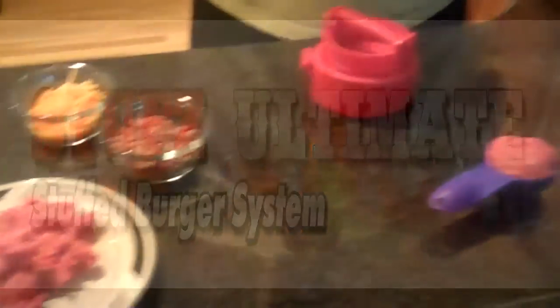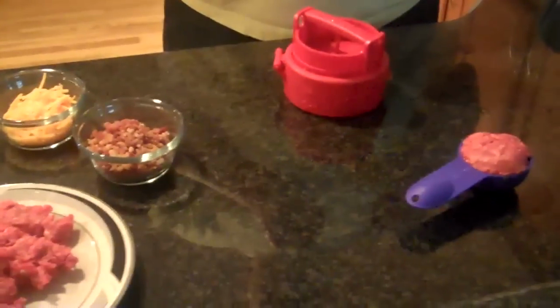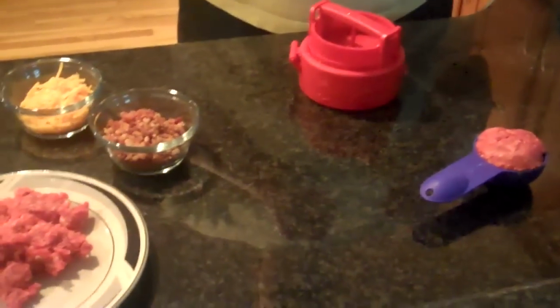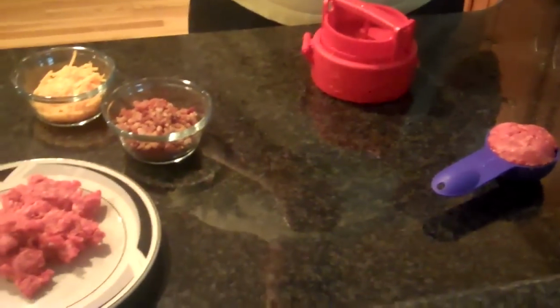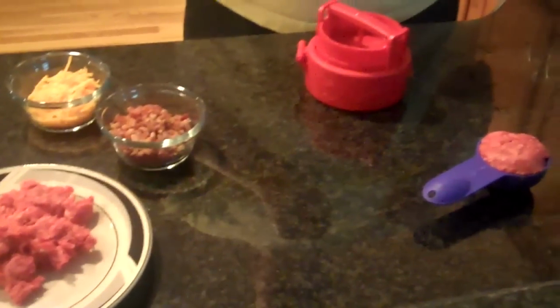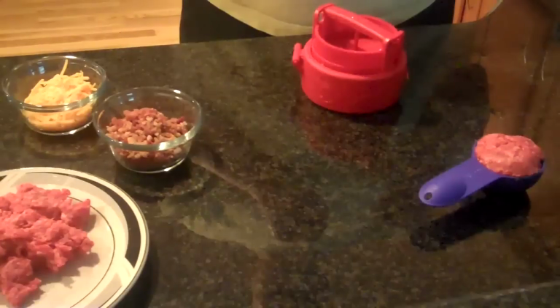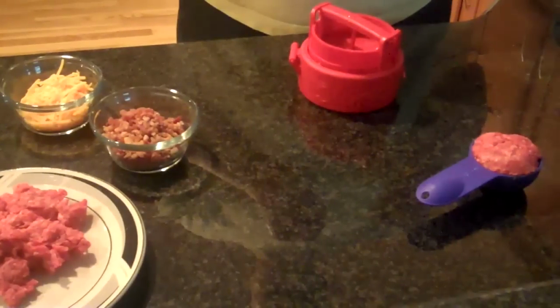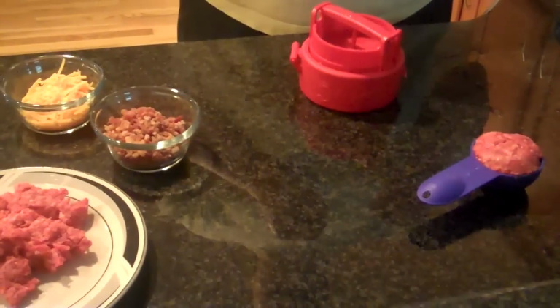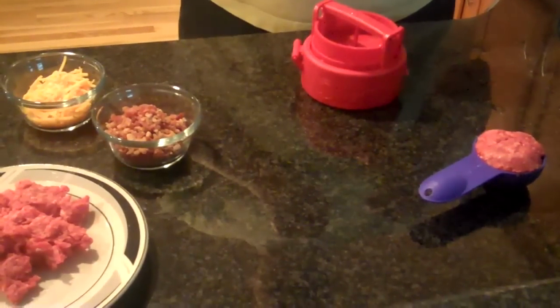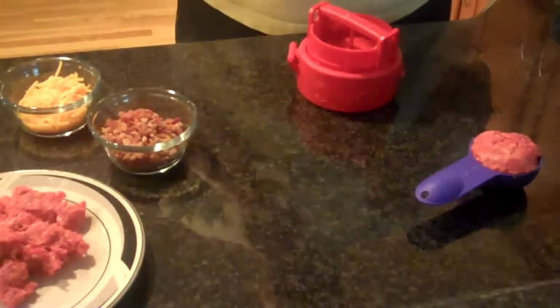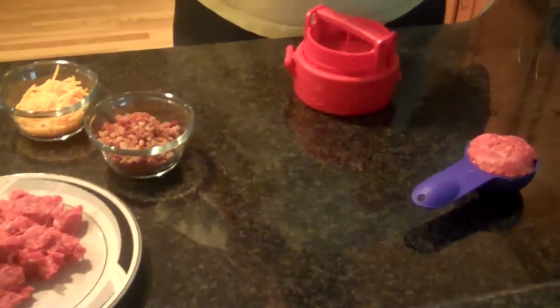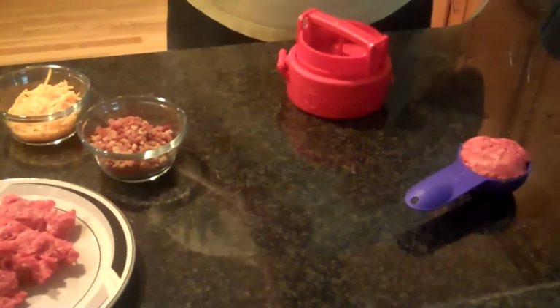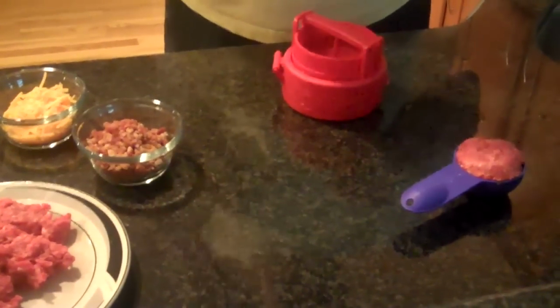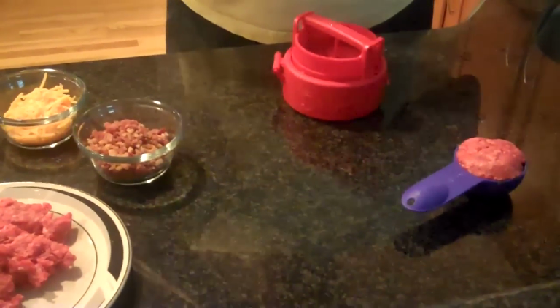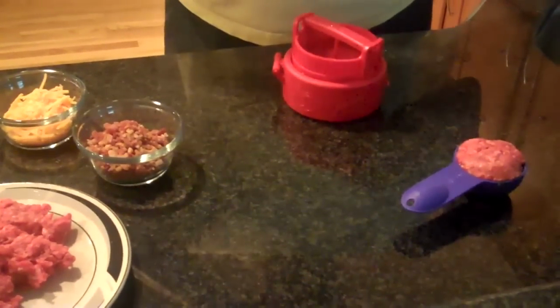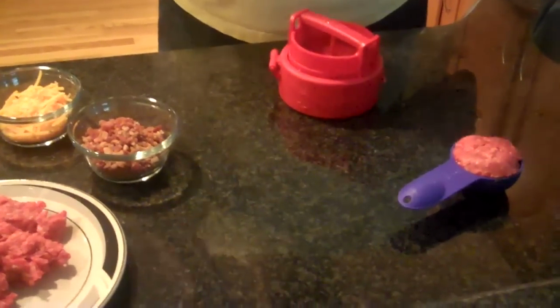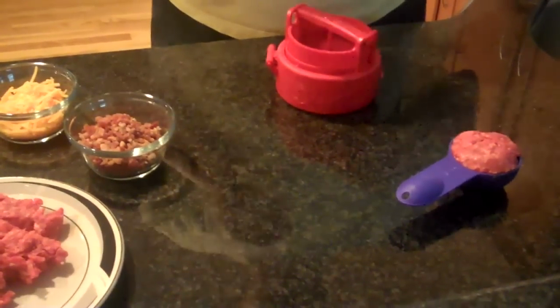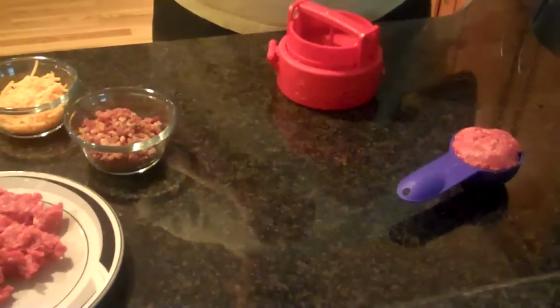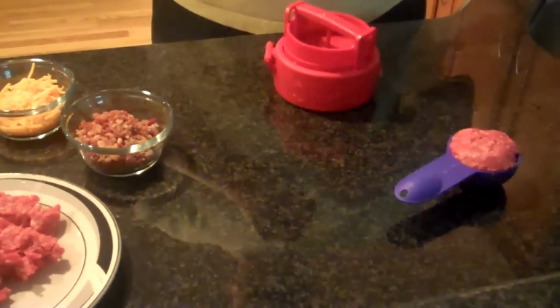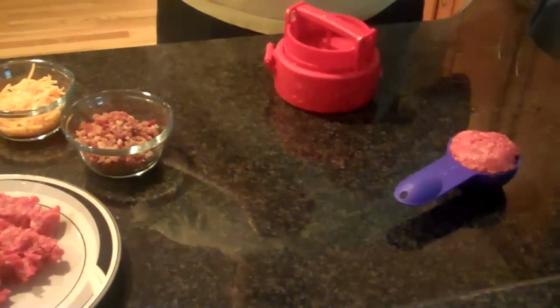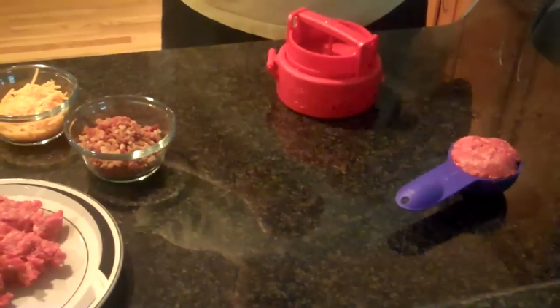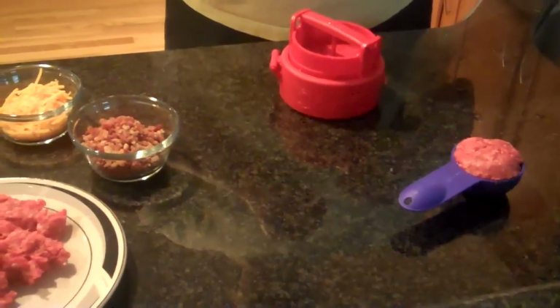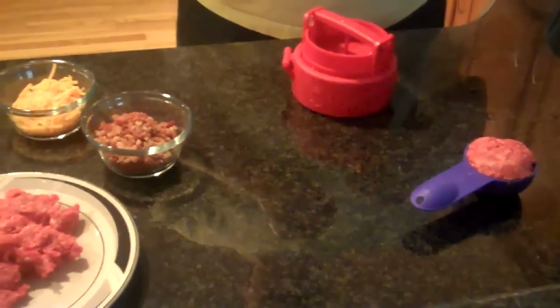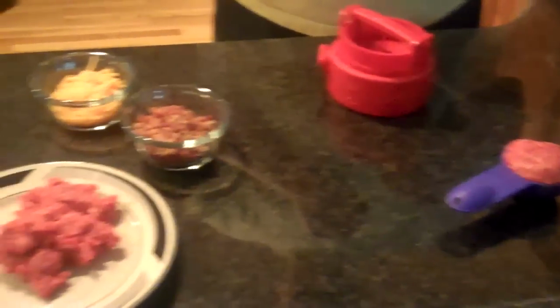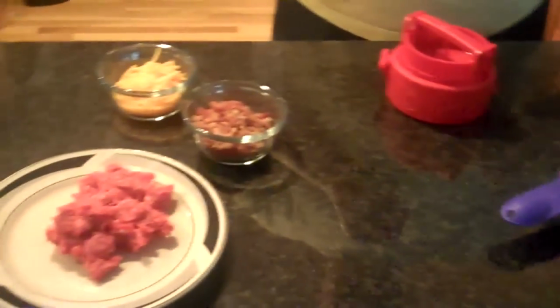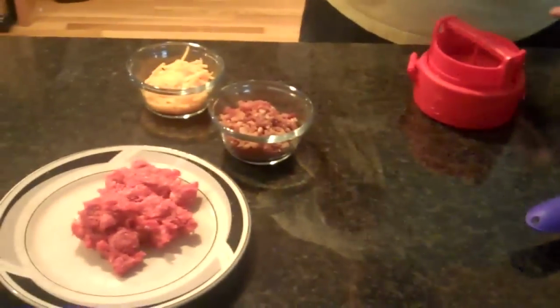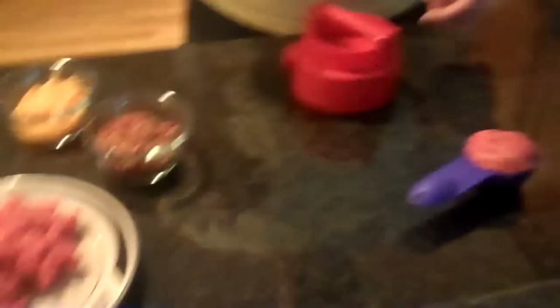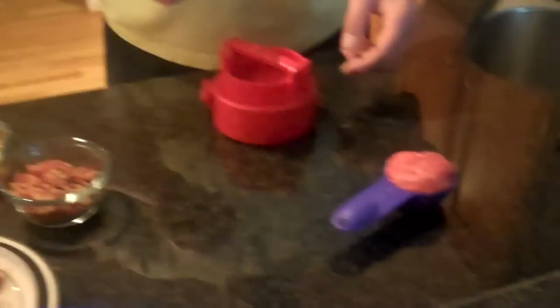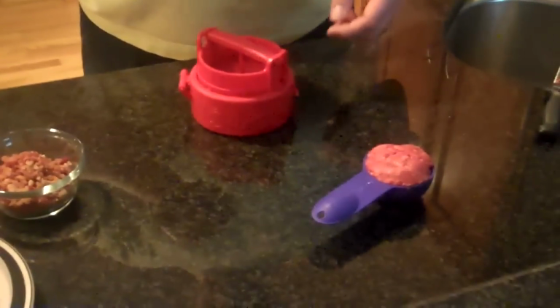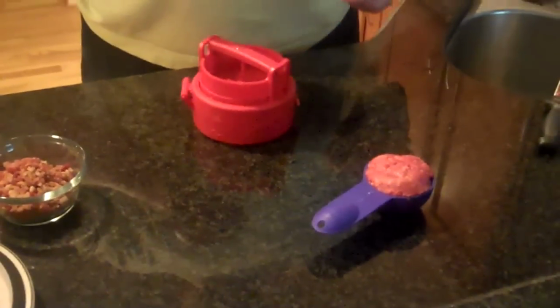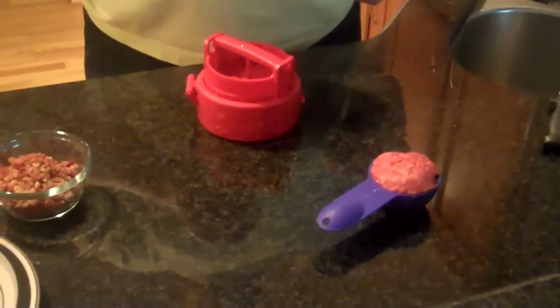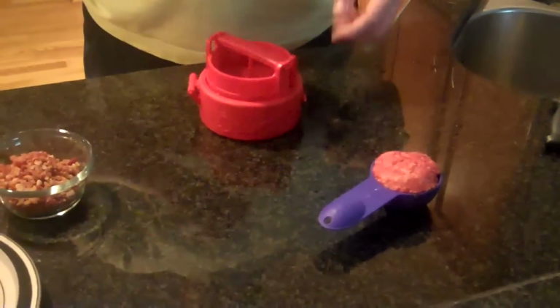Here we are making a Stuffs Burger with Dave Hansen, the inventor of Stuffs. I'm just going to go ahead and show you how easy it is to make a Stuffs Burger.